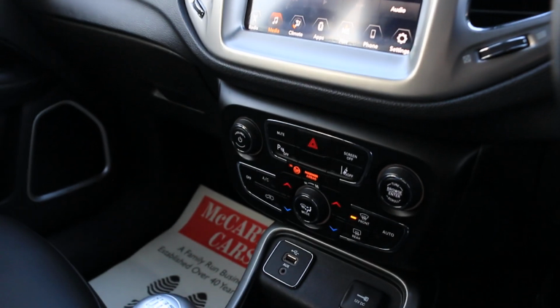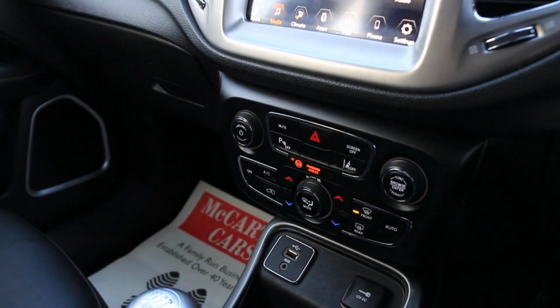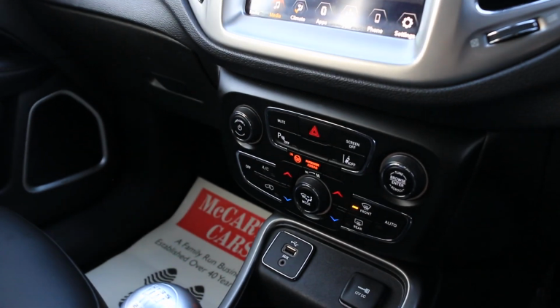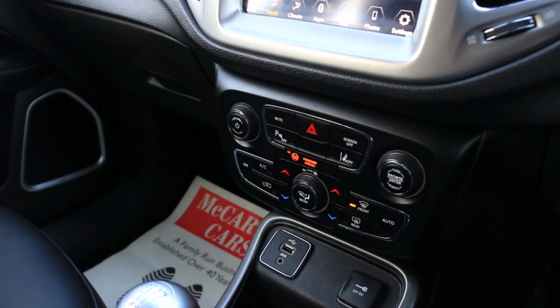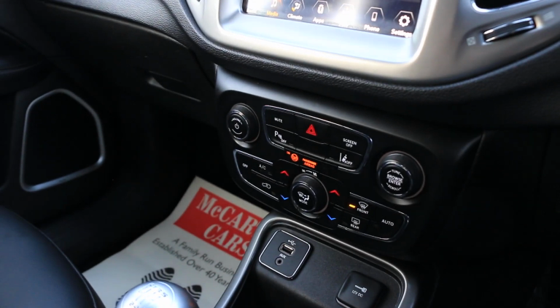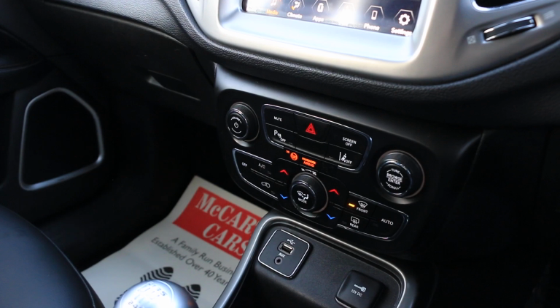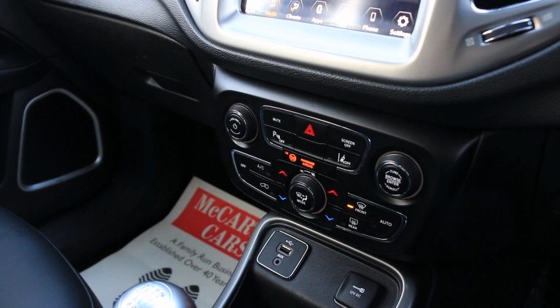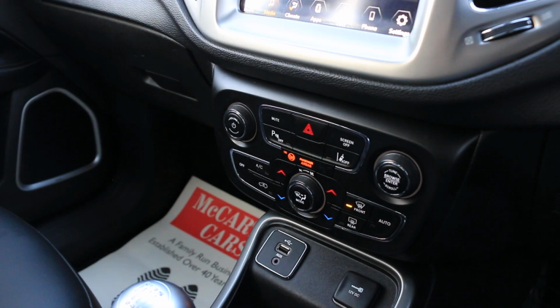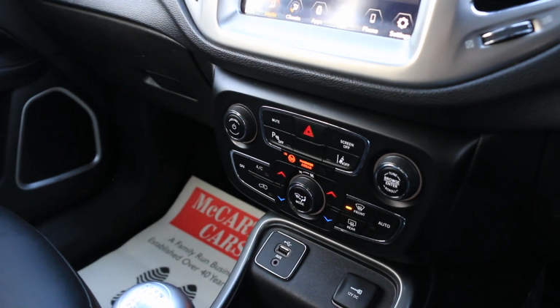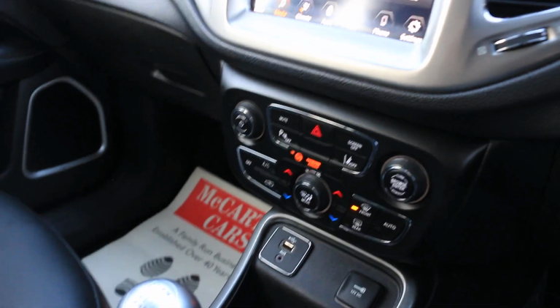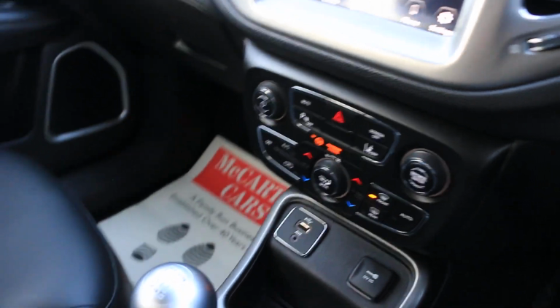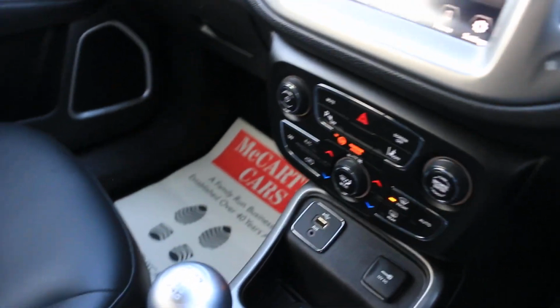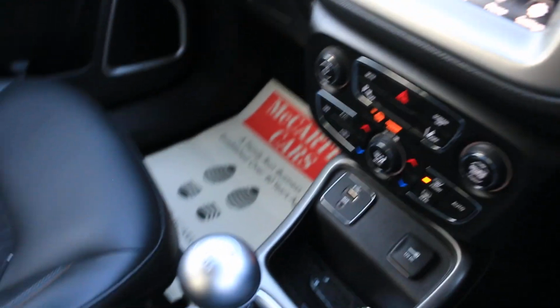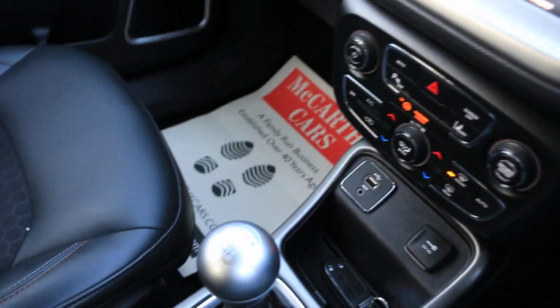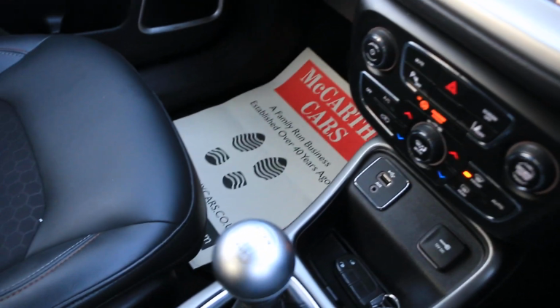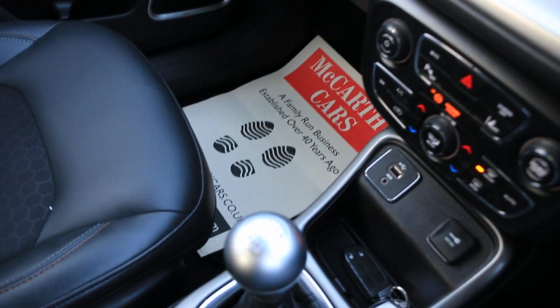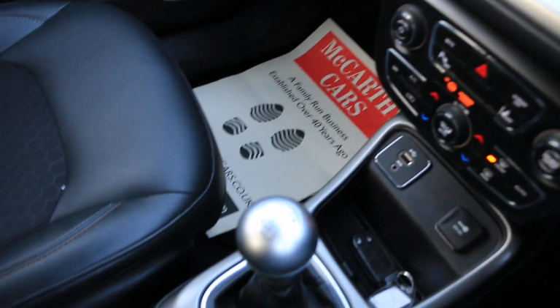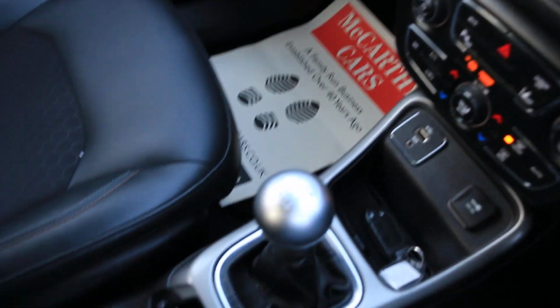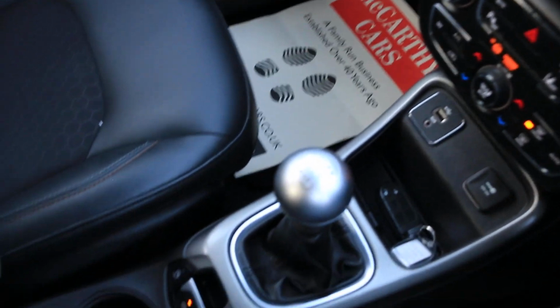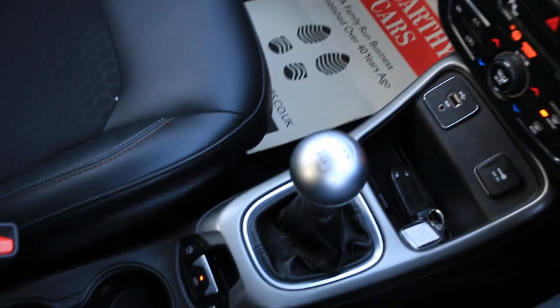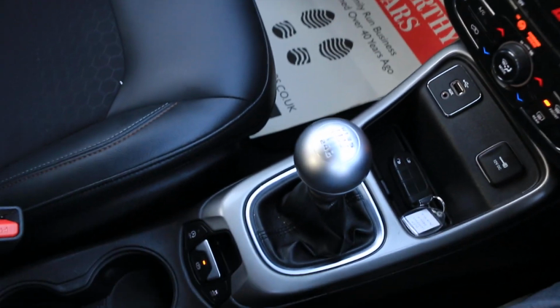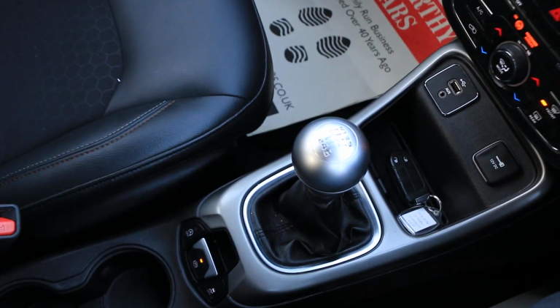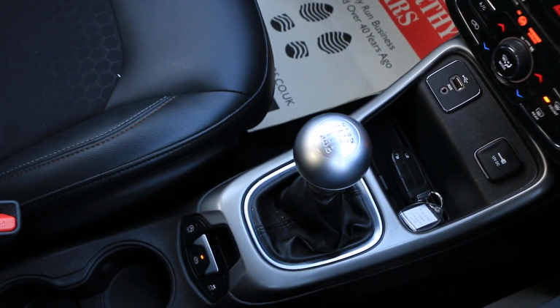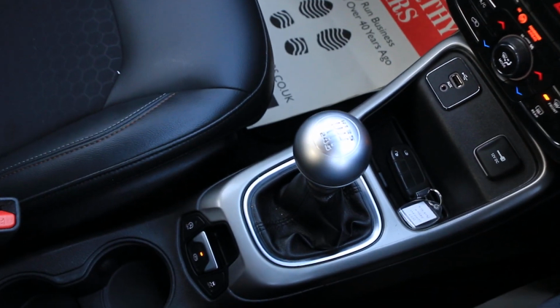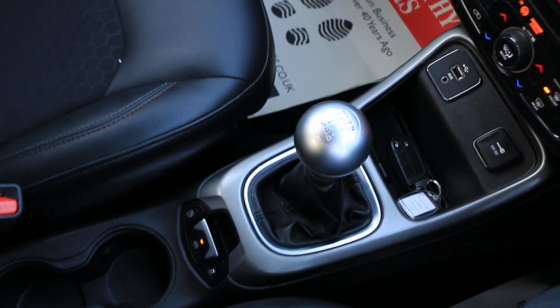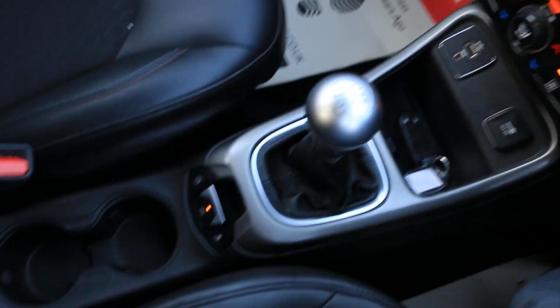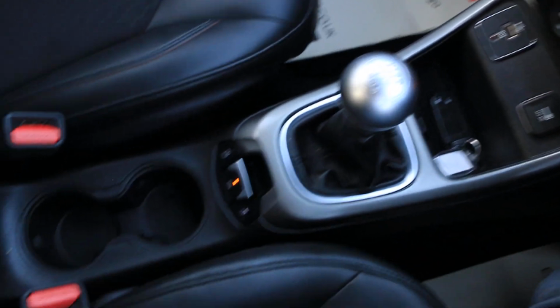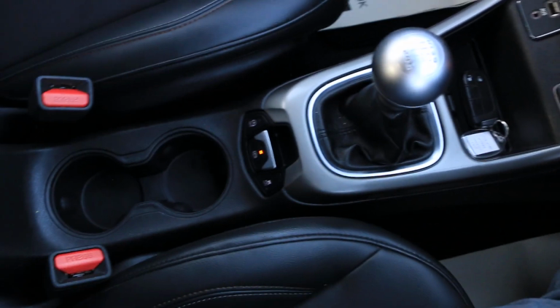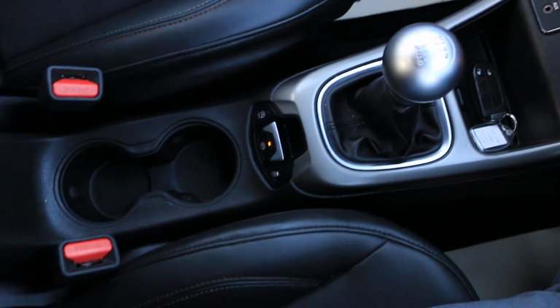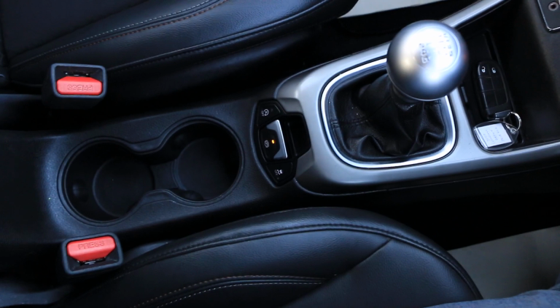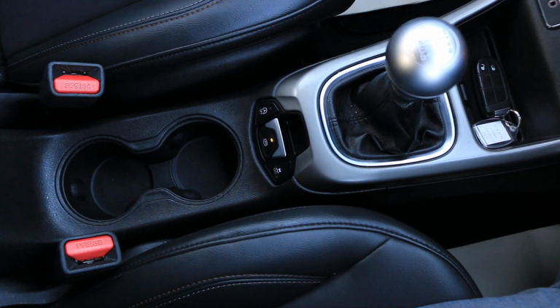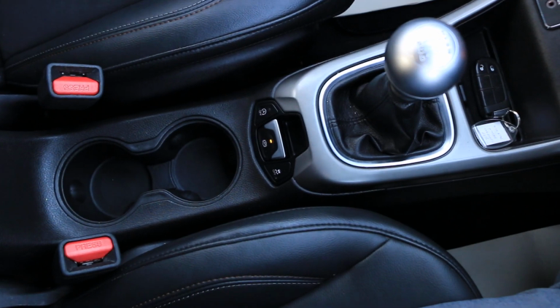Car has lane assist, USB and AUX, six-speed manual gearbox, and central cup holders.